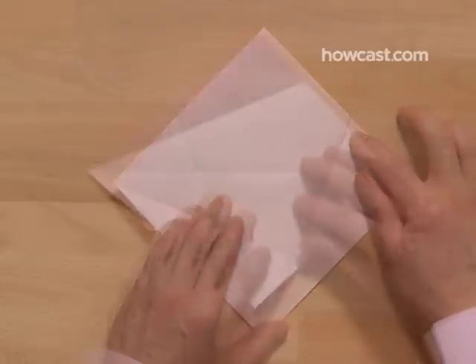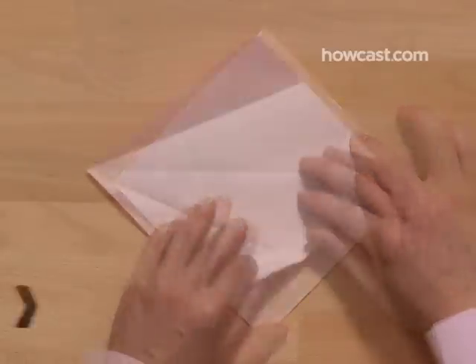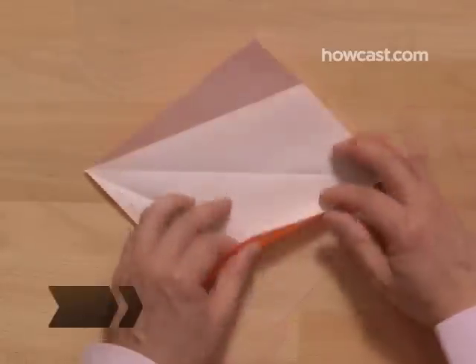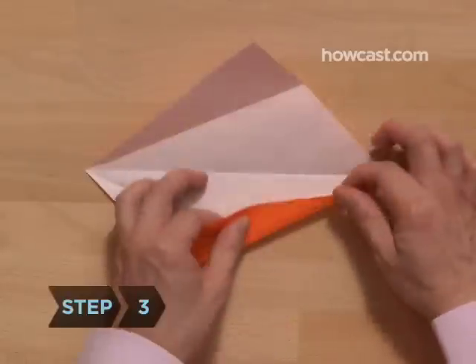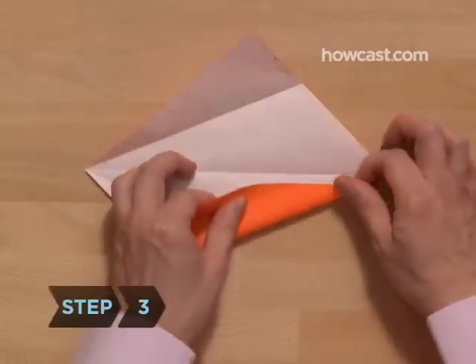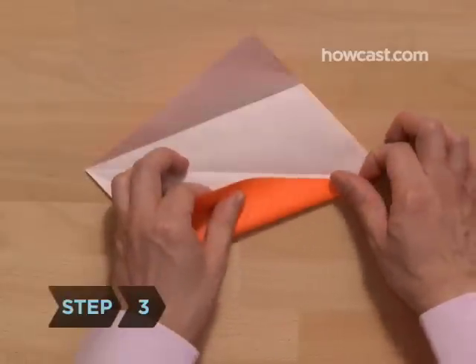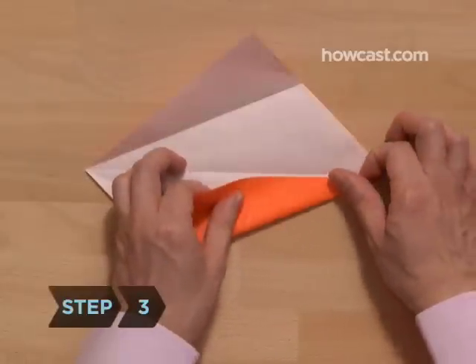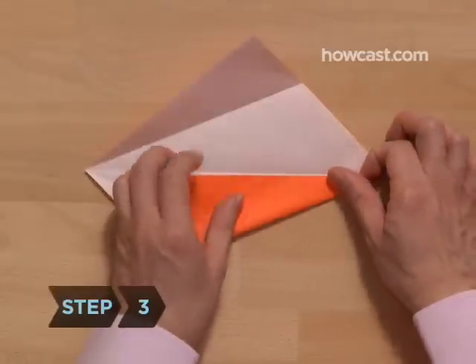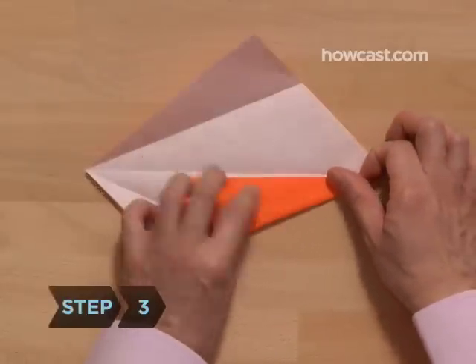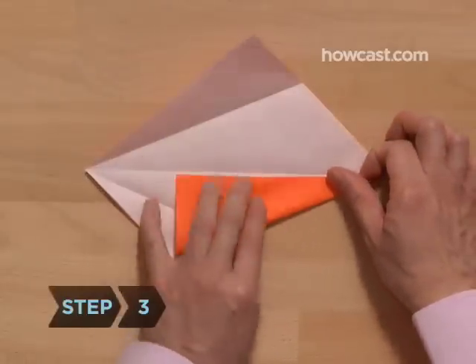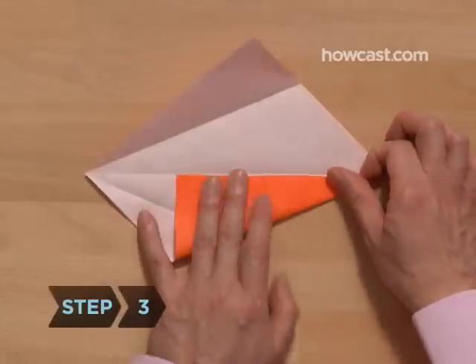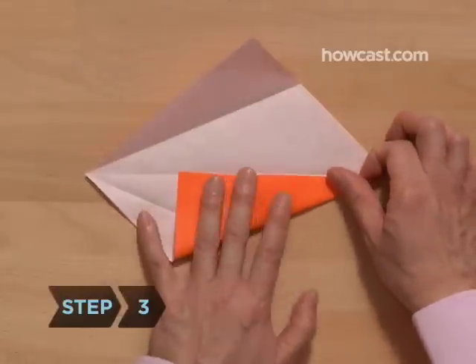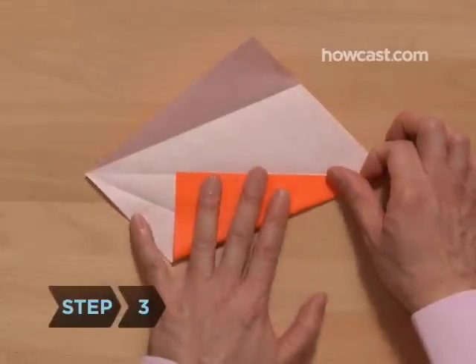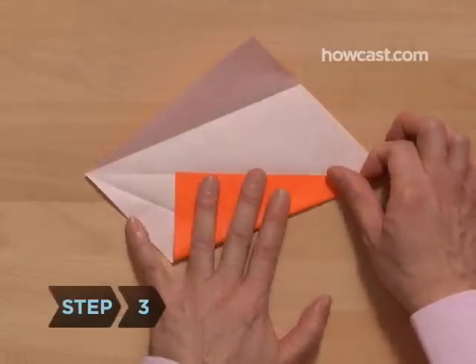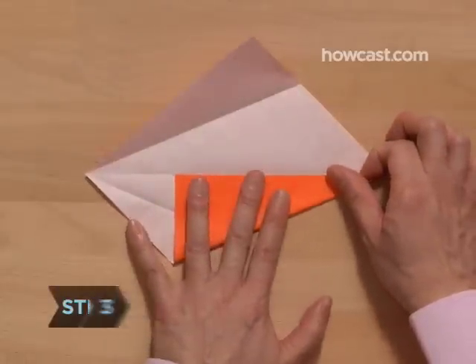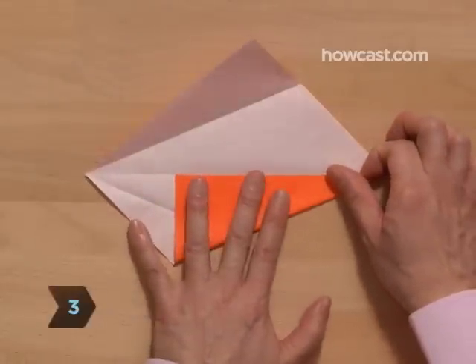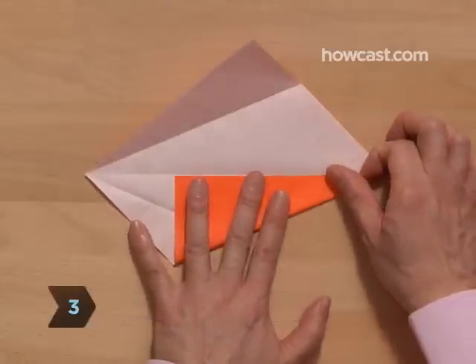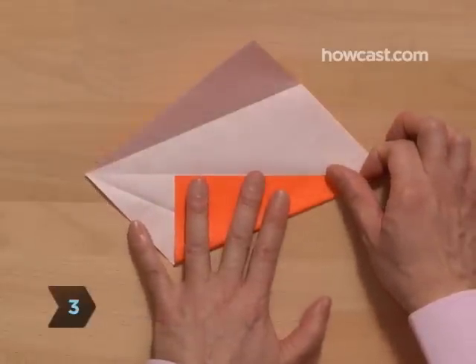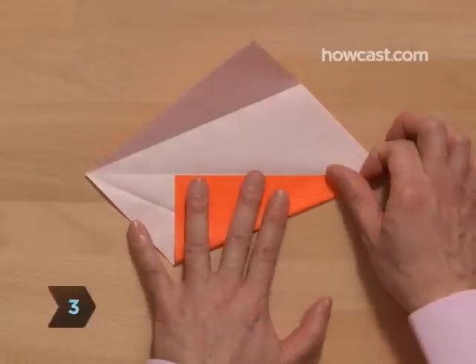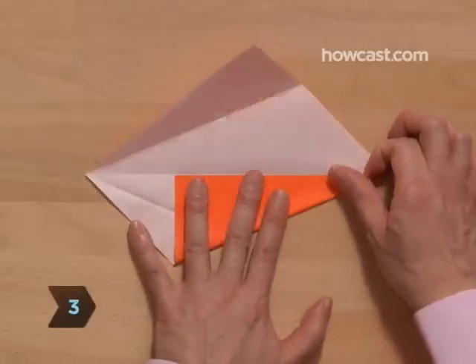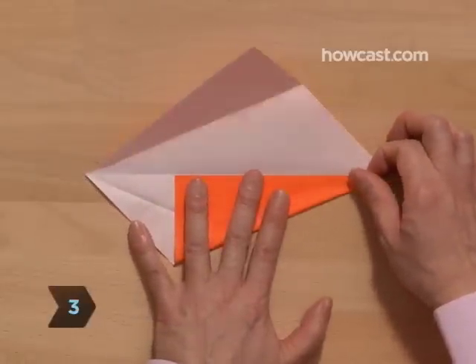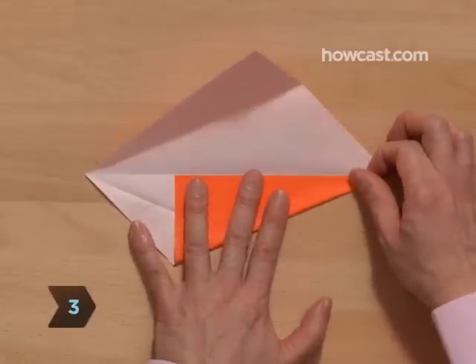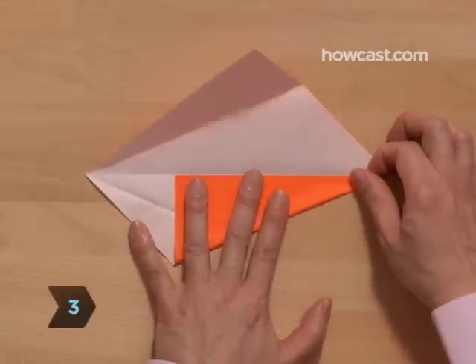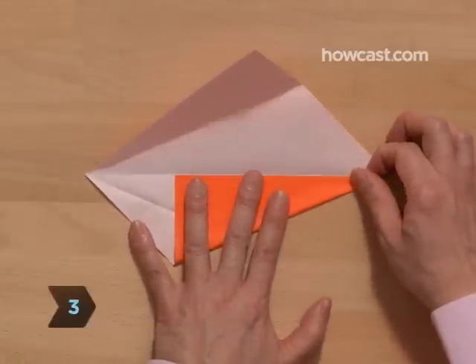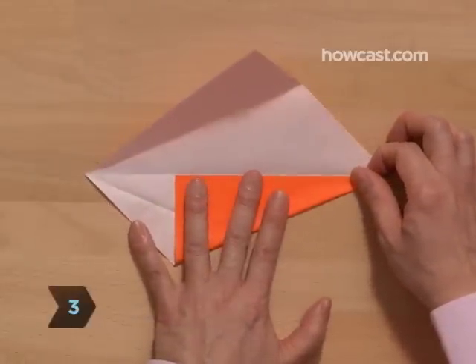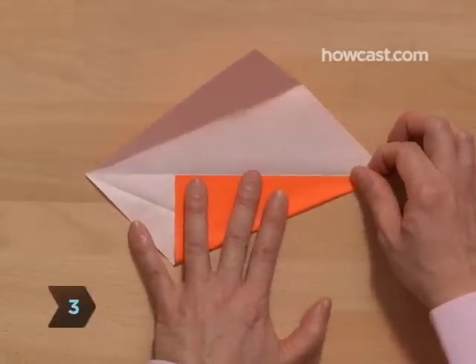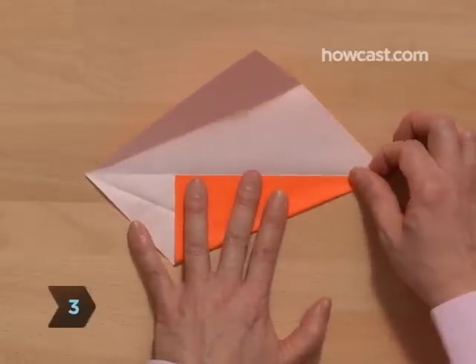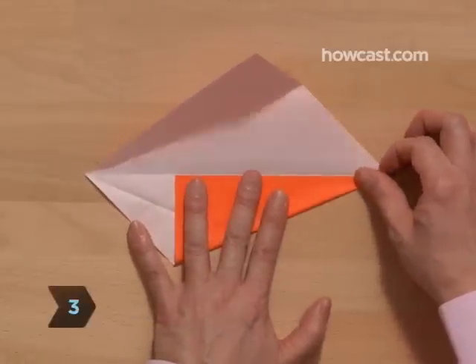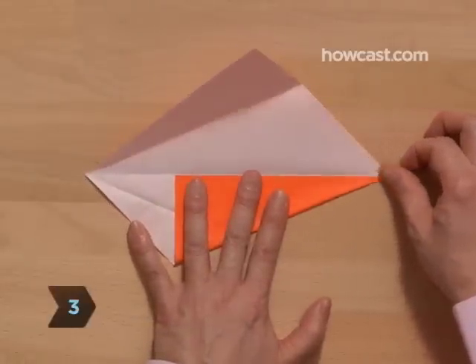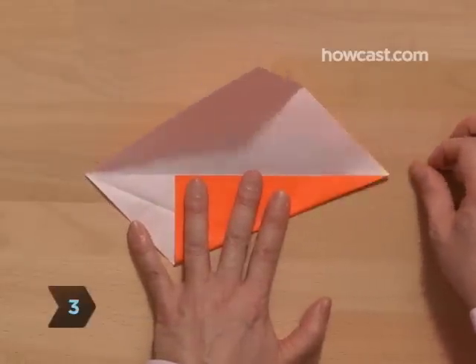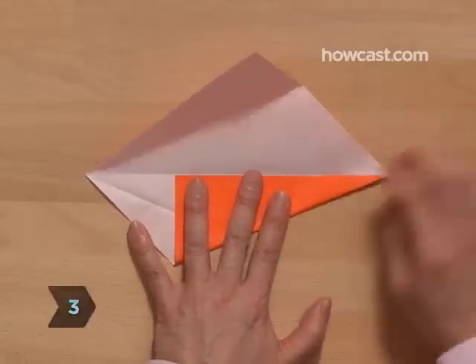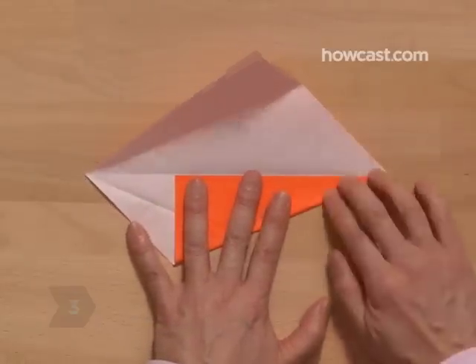Step 3. Repeat step 2 on the opposite end of the paper. Unfold completely.